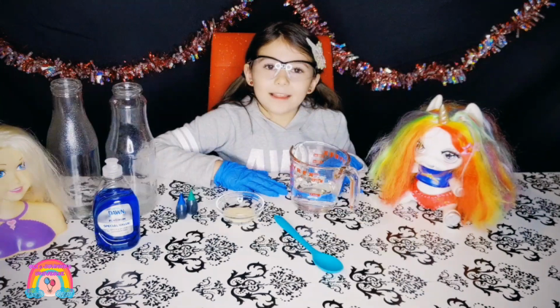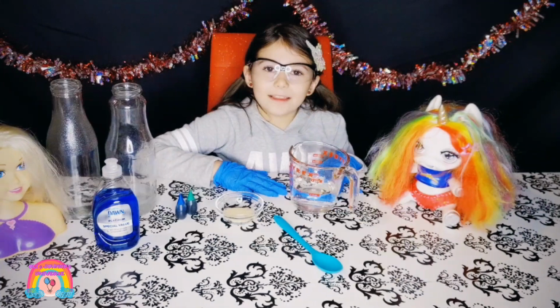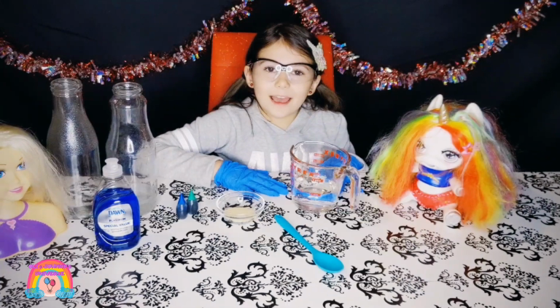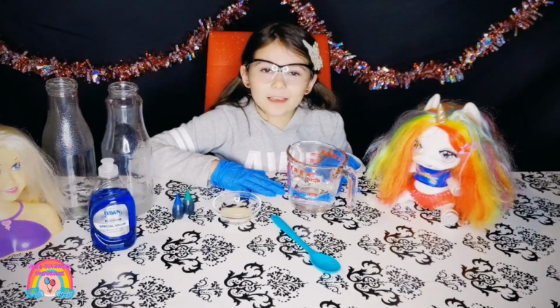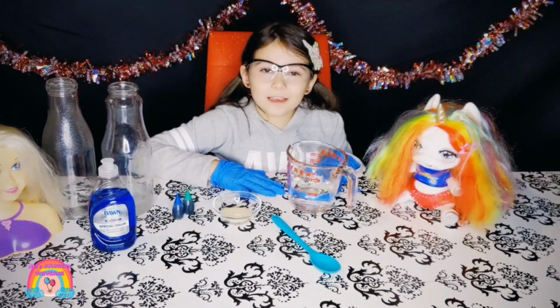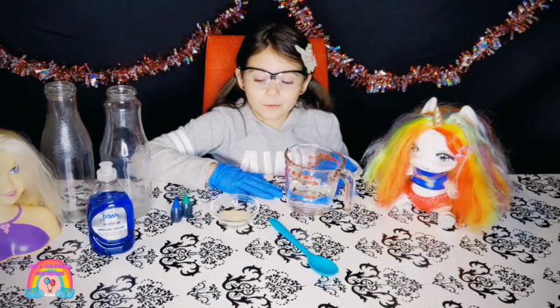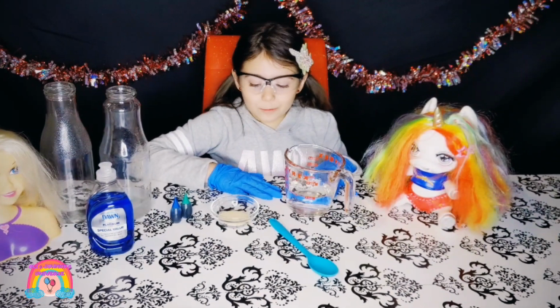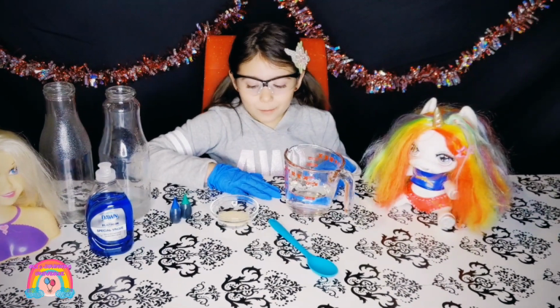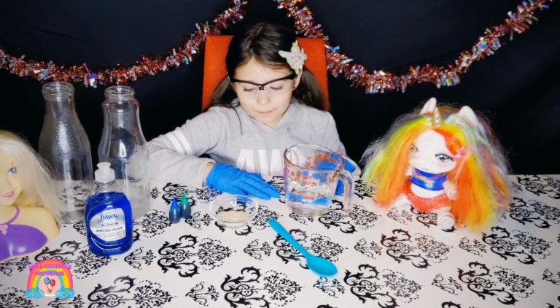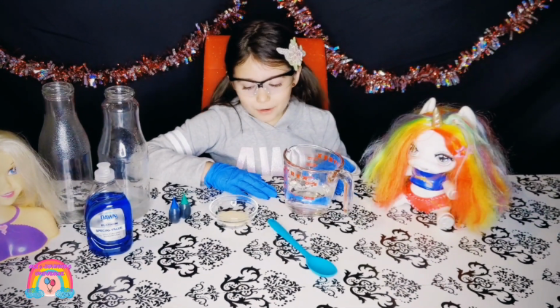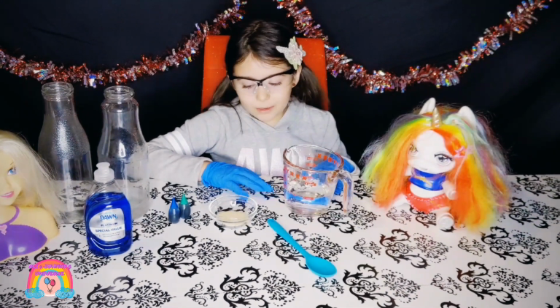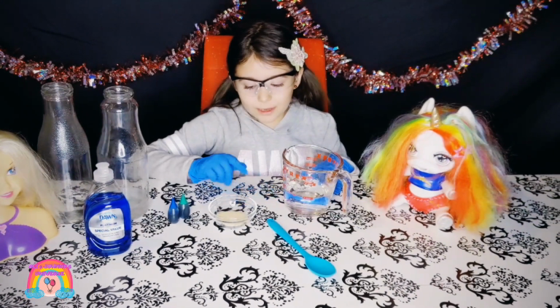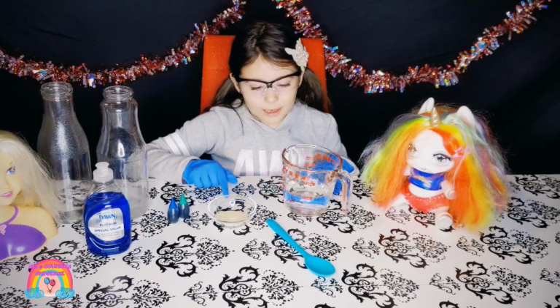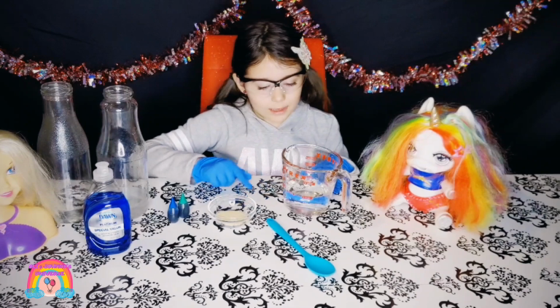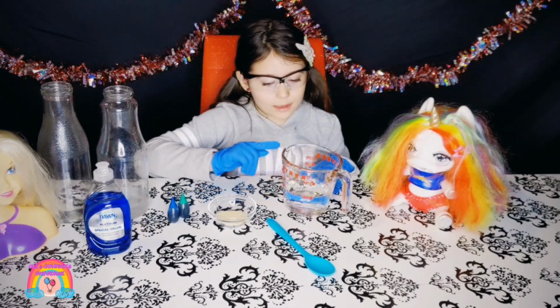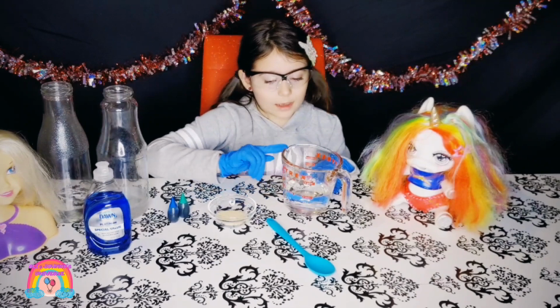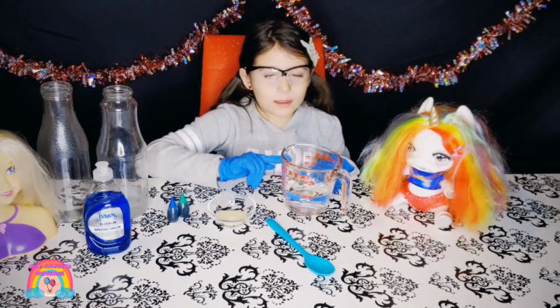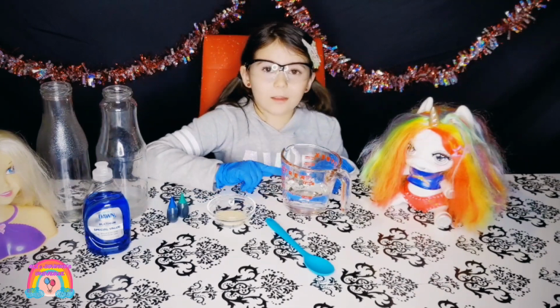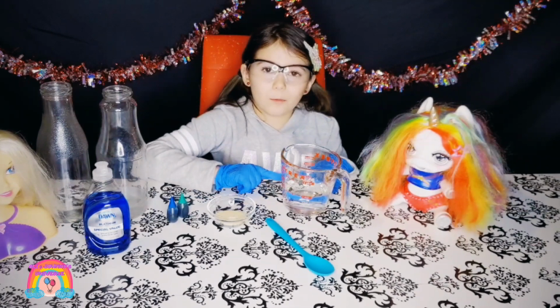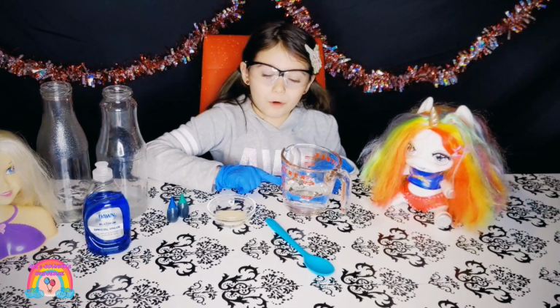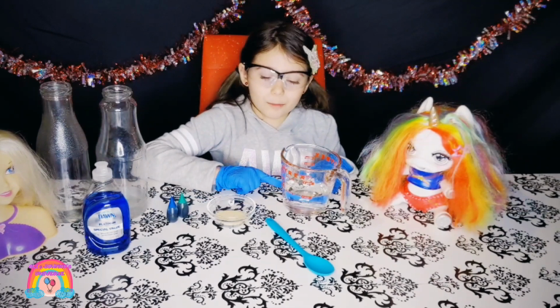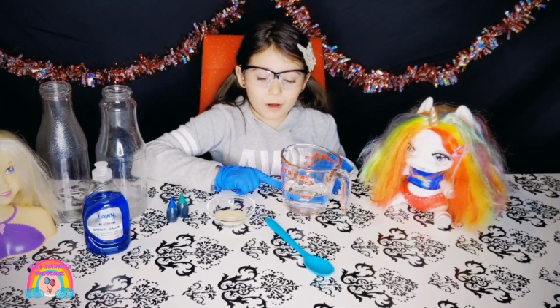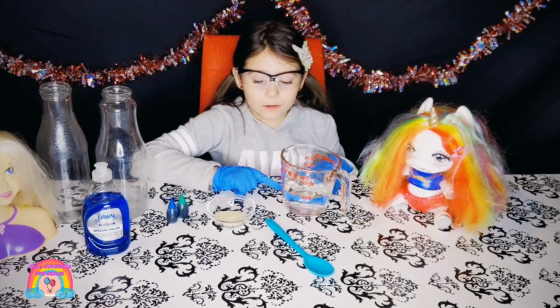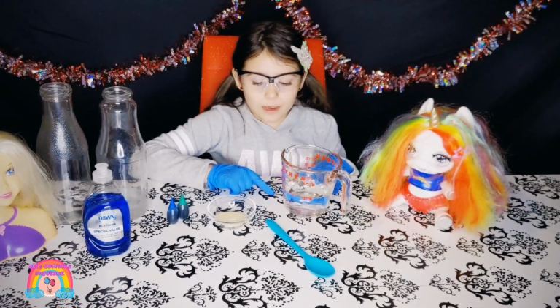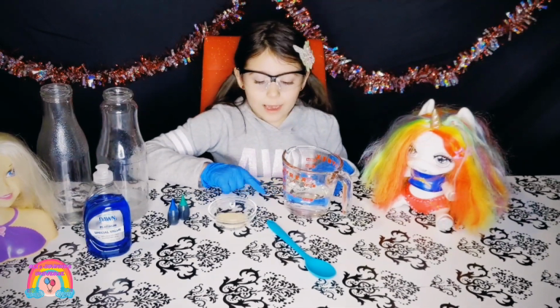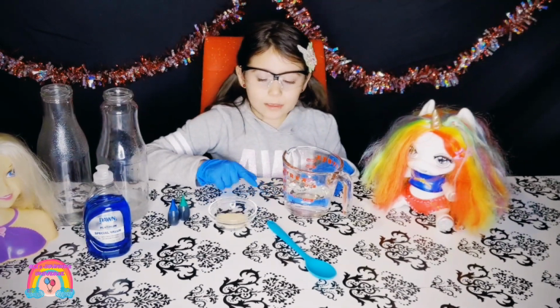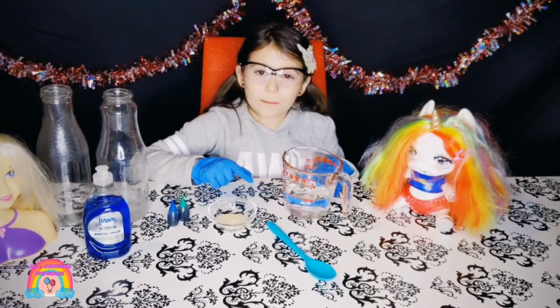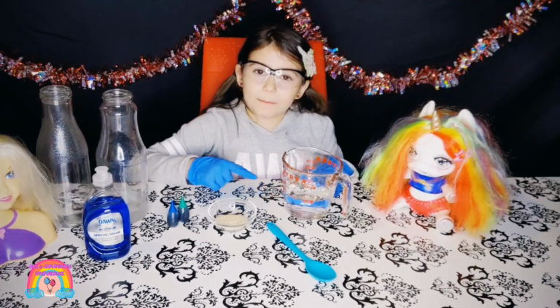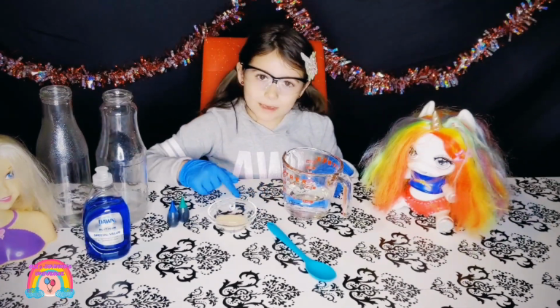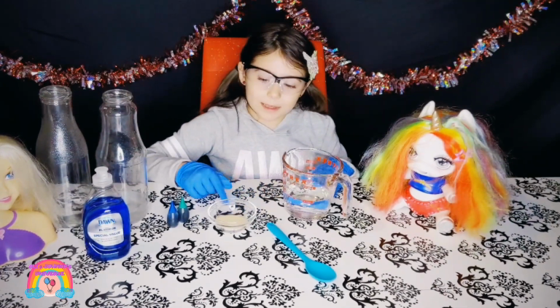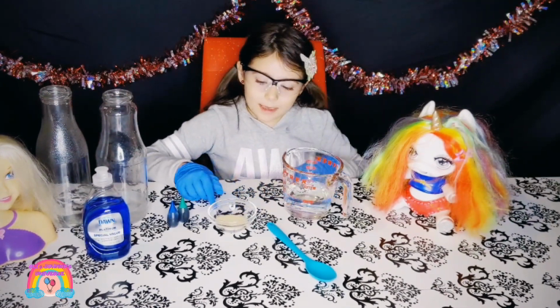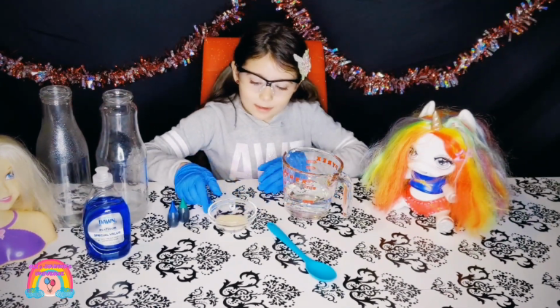Next, we will put the yeast in the warm water and then mix it.